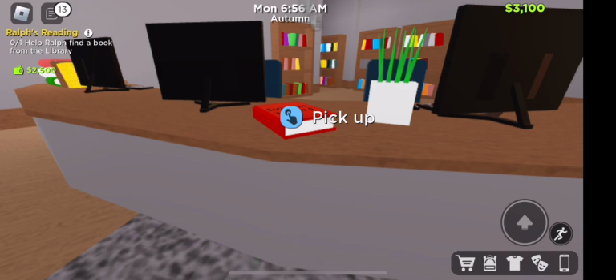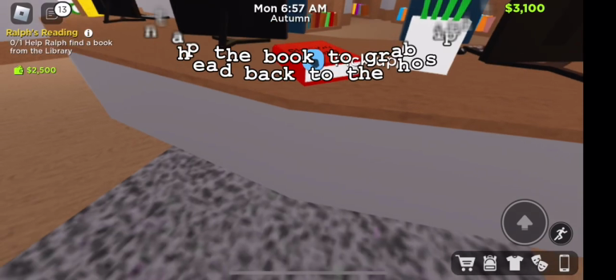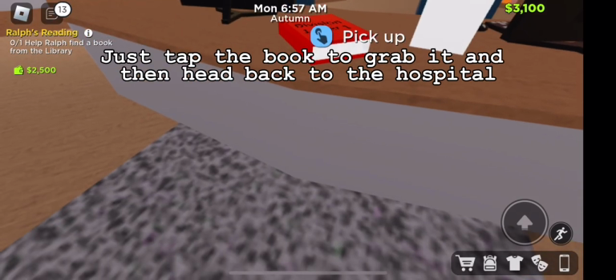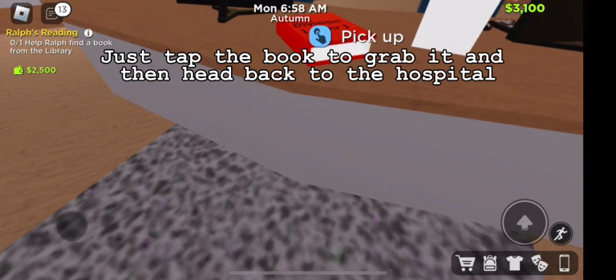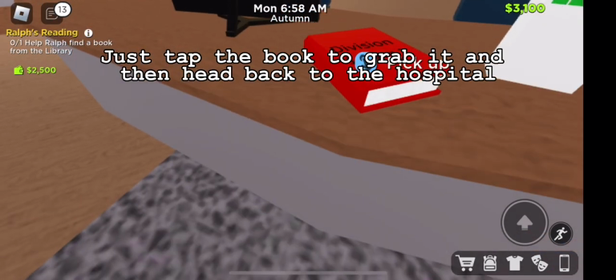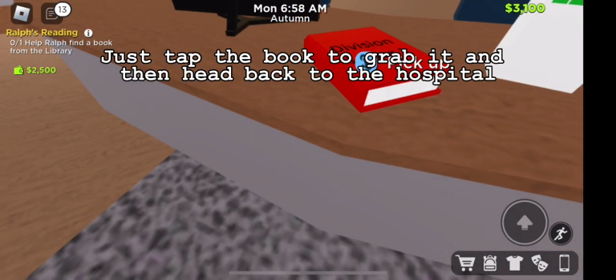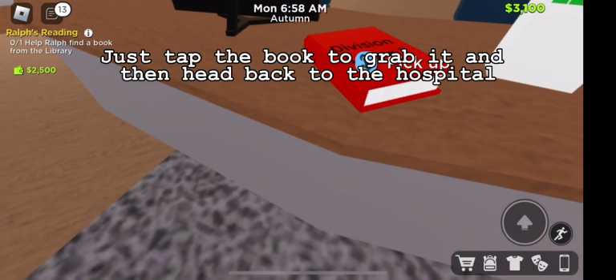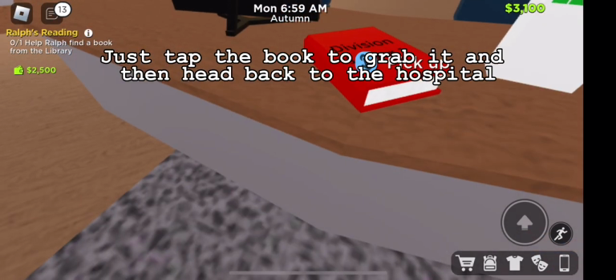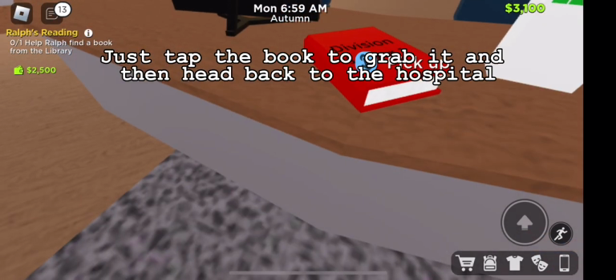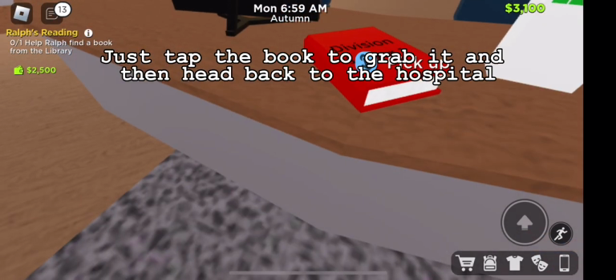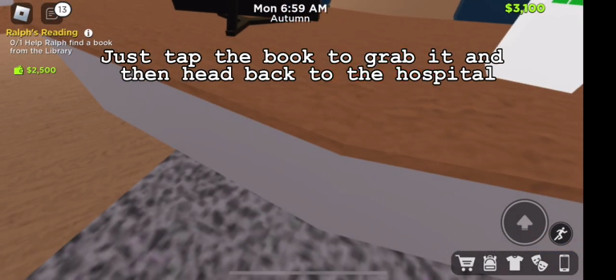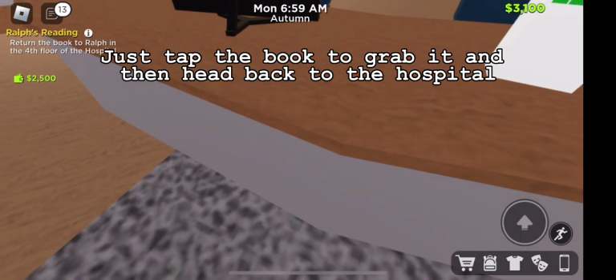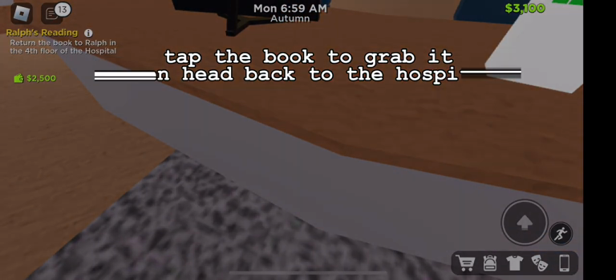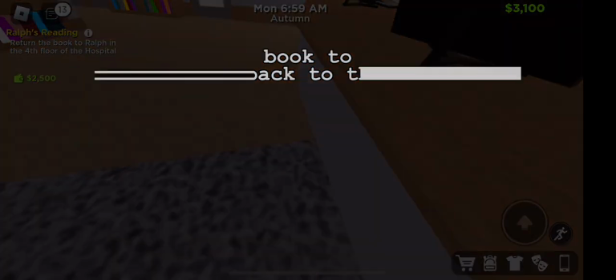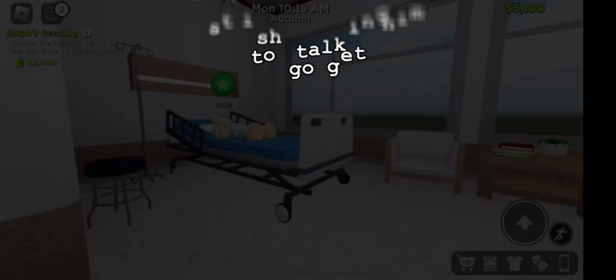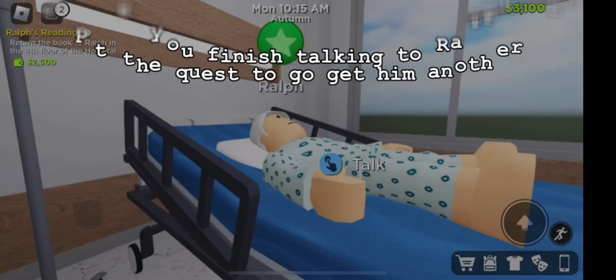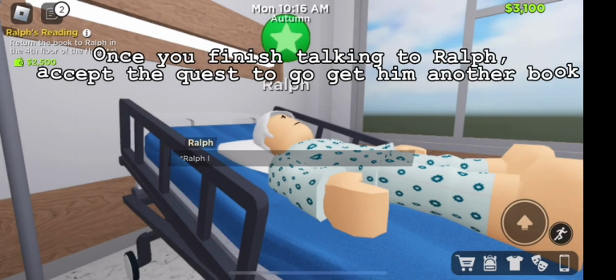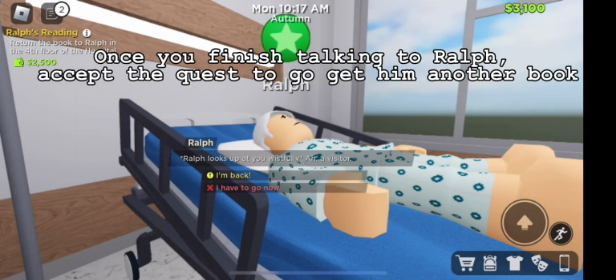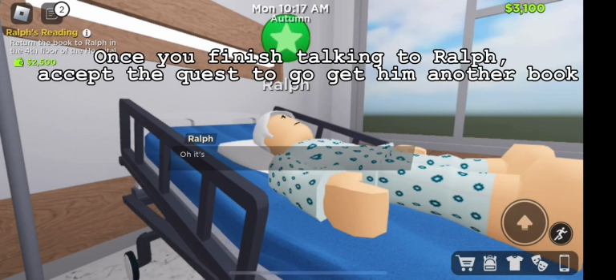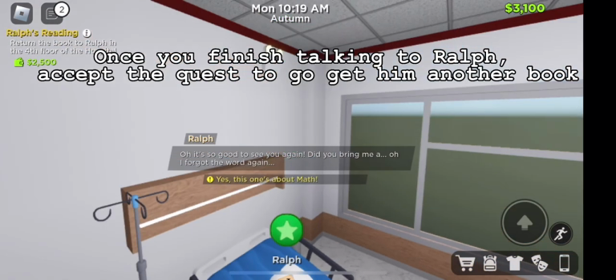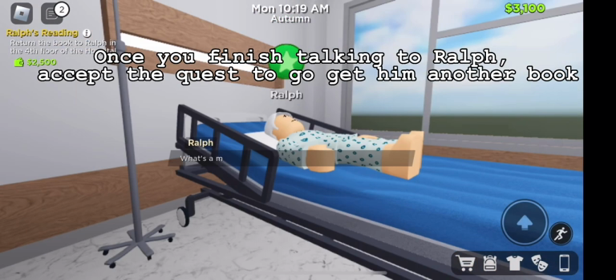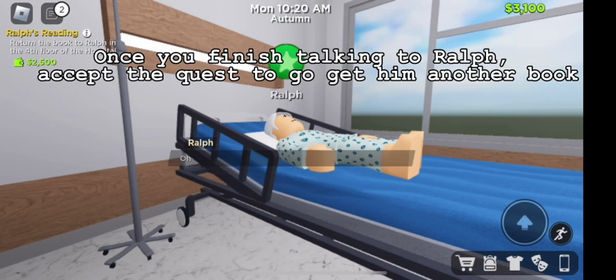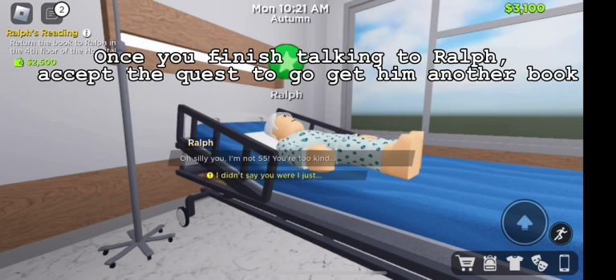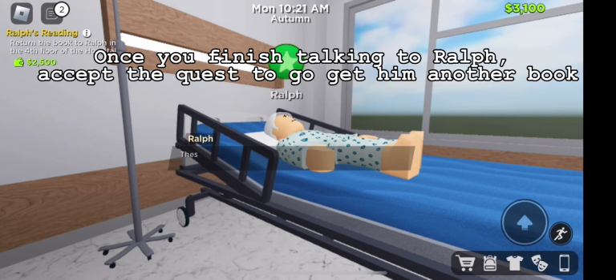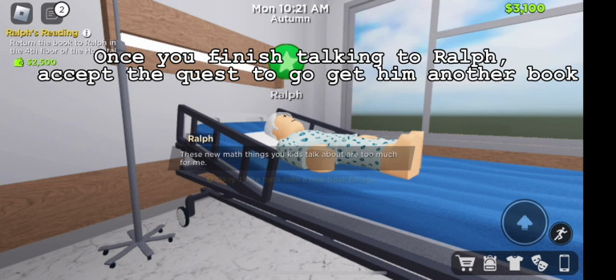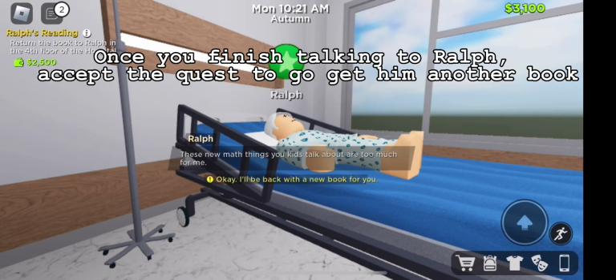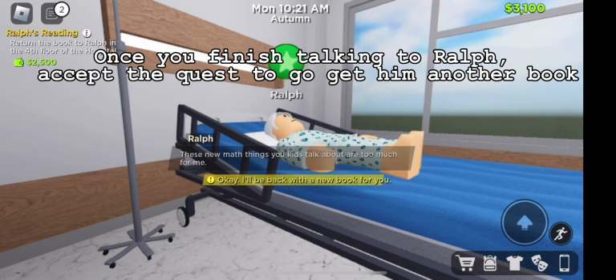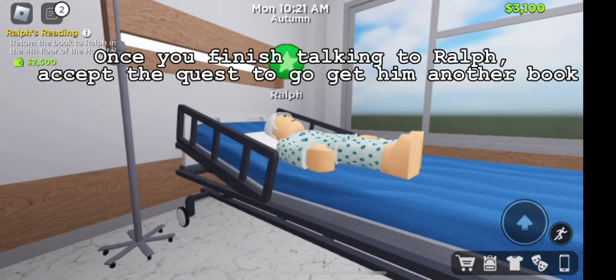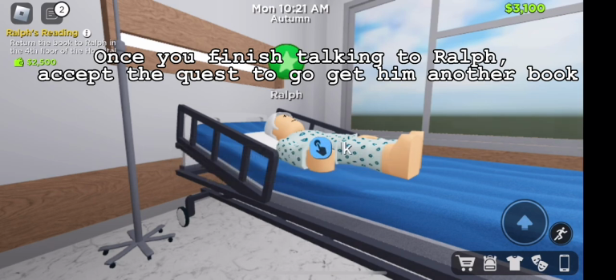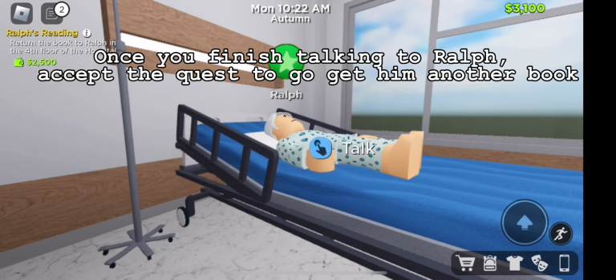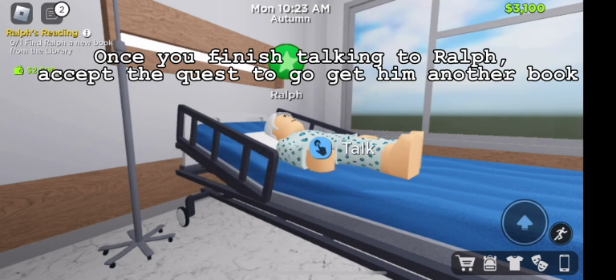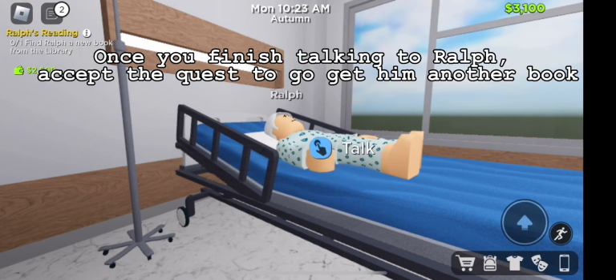Just tap the book to grab it and then head back to the hospital. Once you finish talking to Ralph, accept the quest to go get him another book.